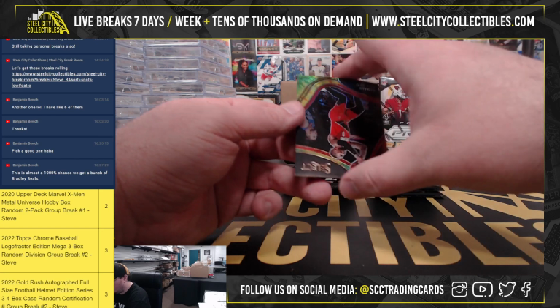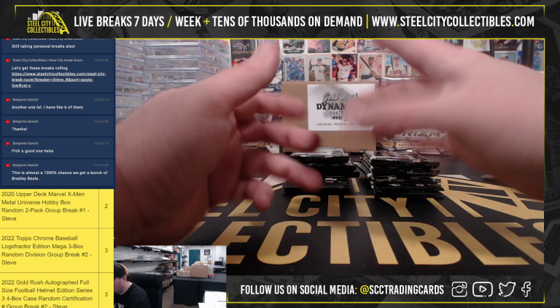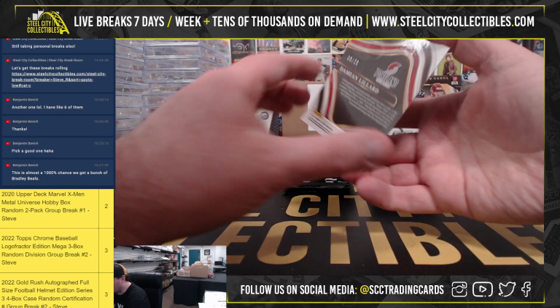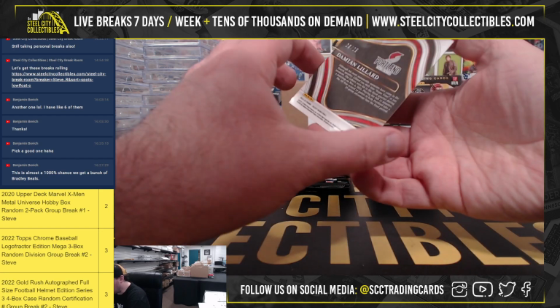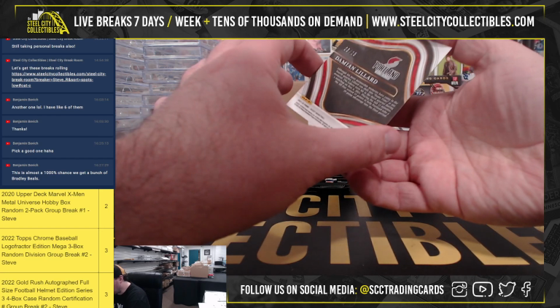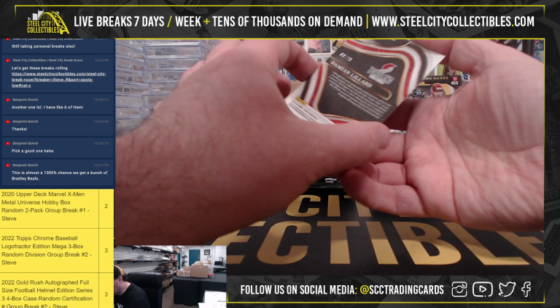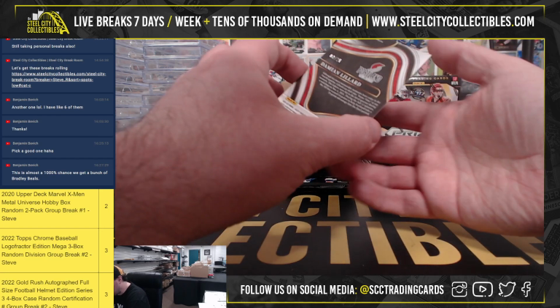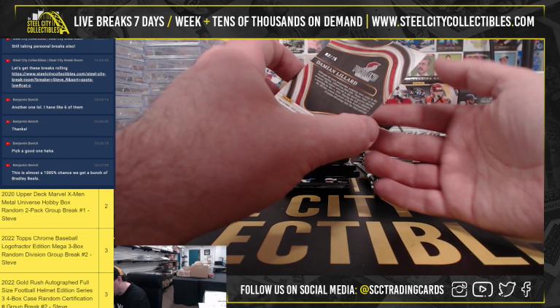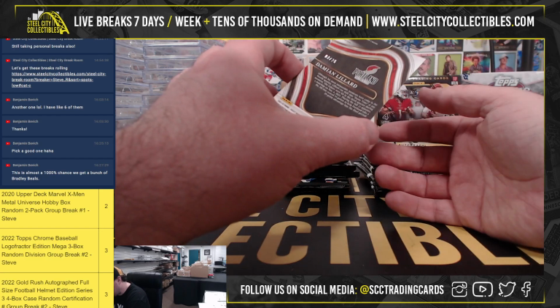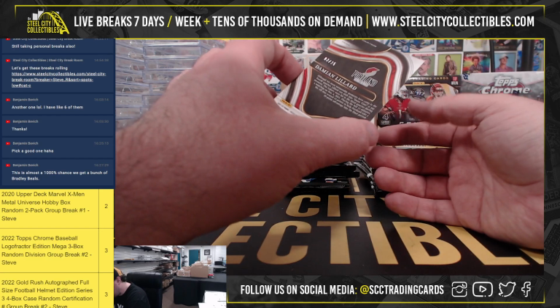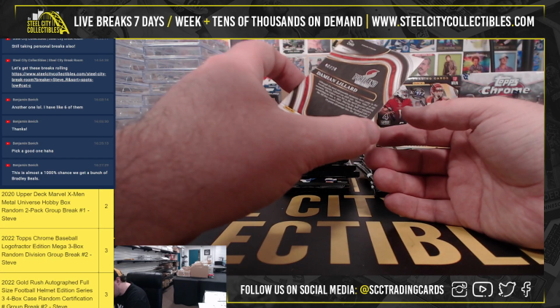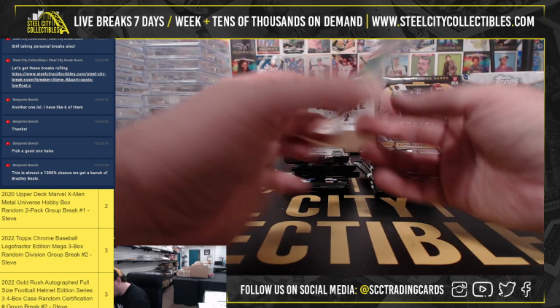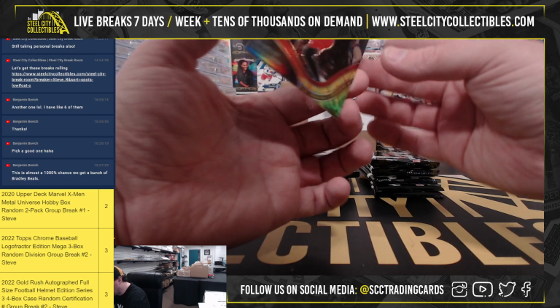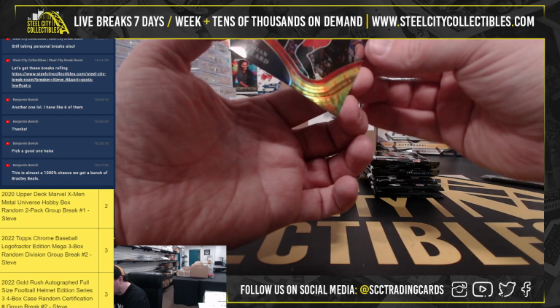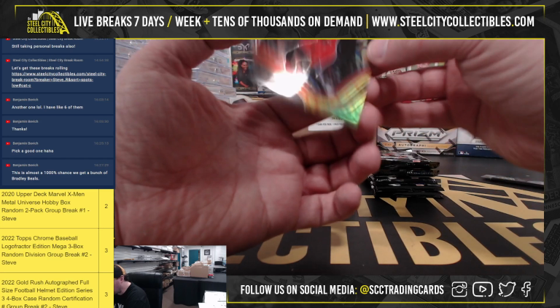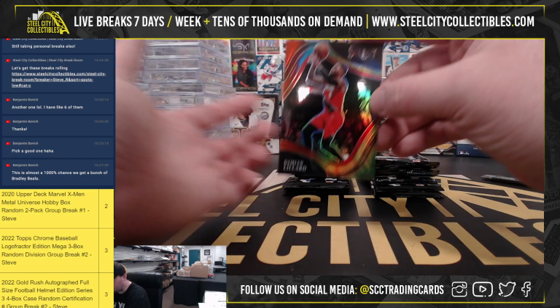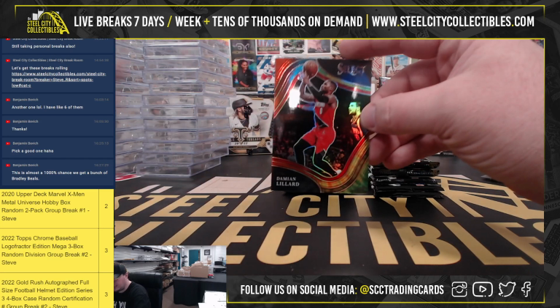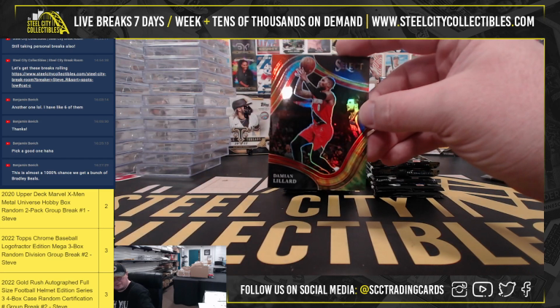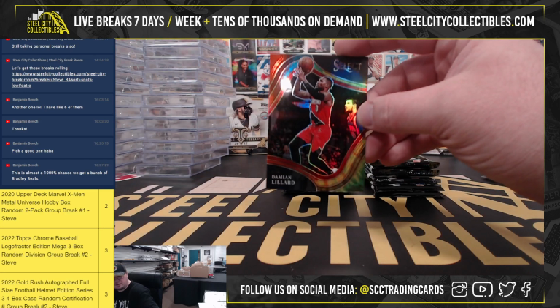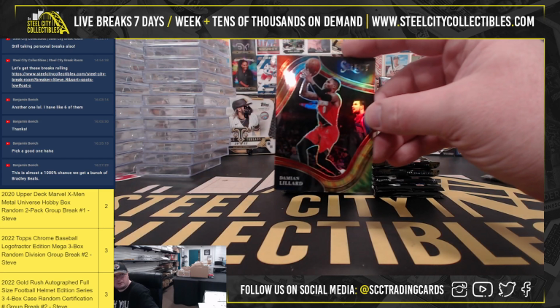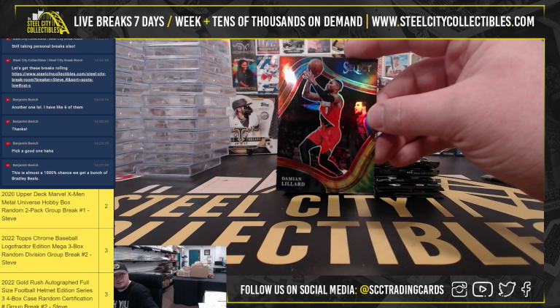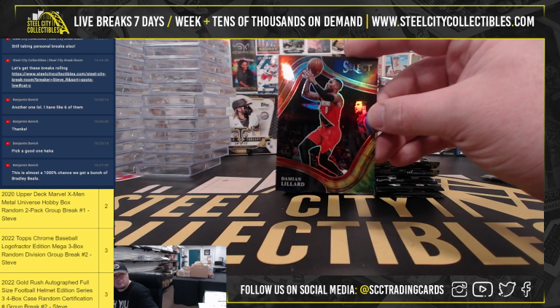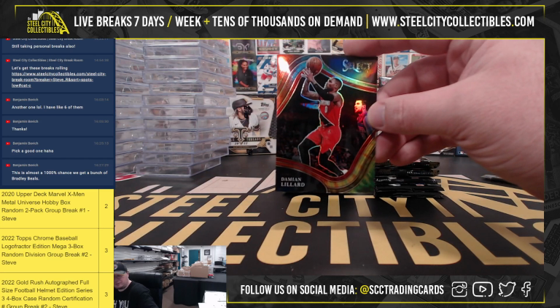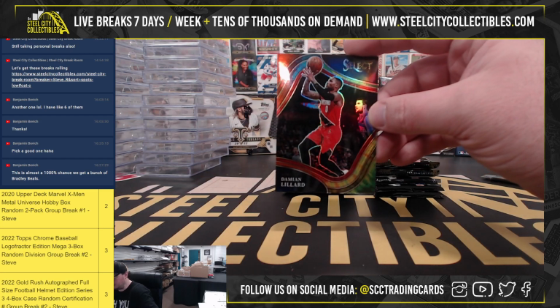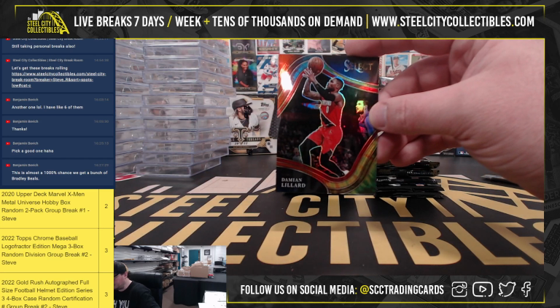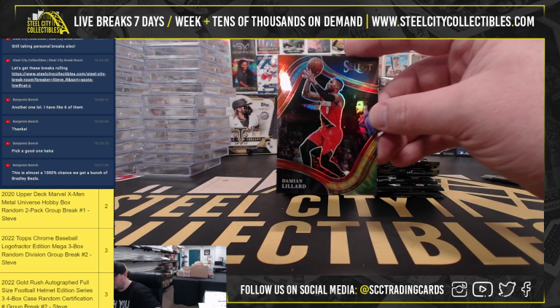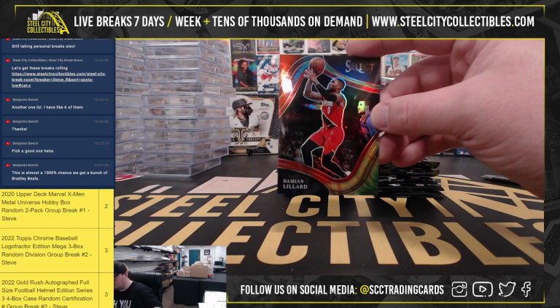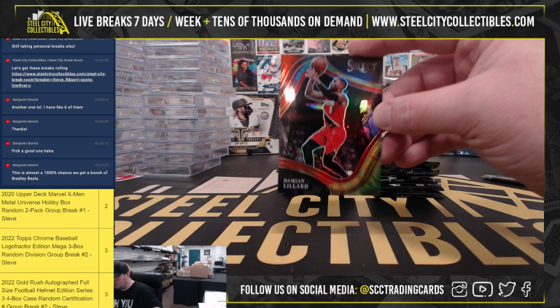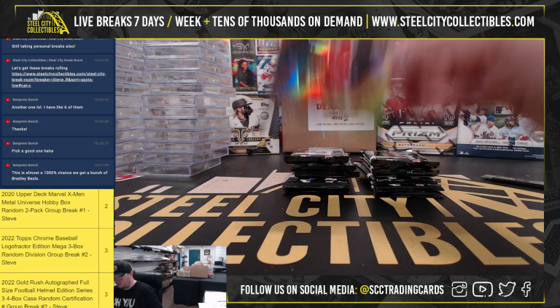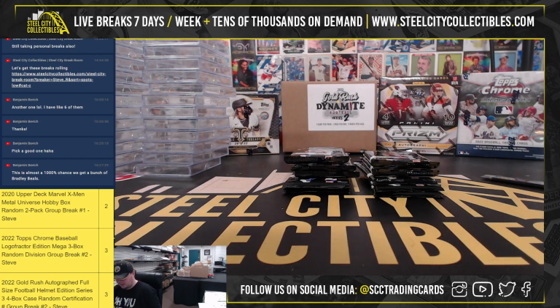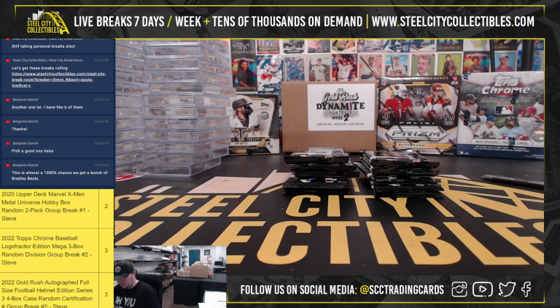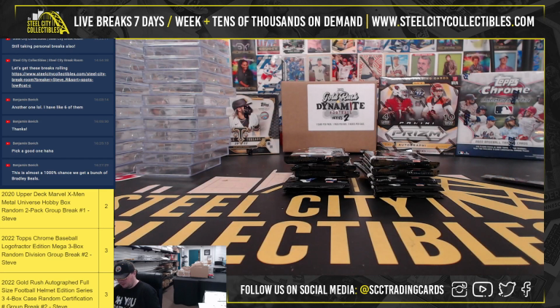Looks like we're going to have a Courtside Tie-Dye, number 3 of 25, Damian Lillard. It's a nice card.